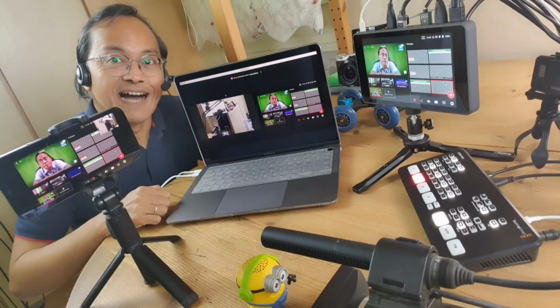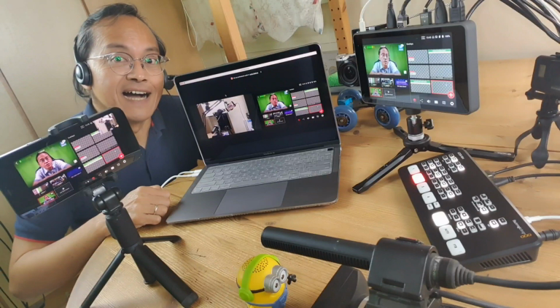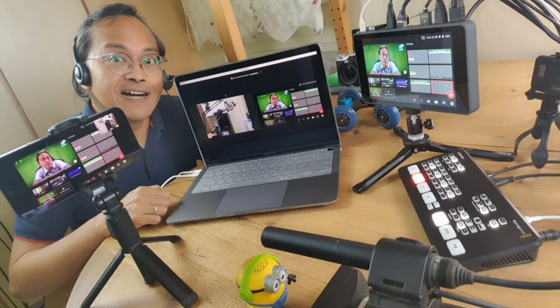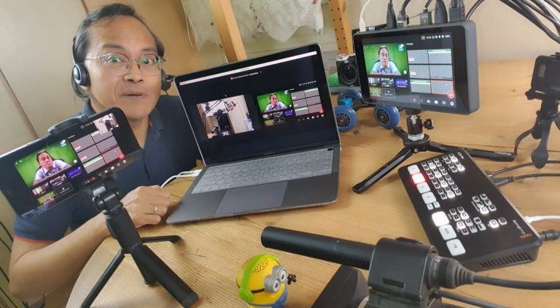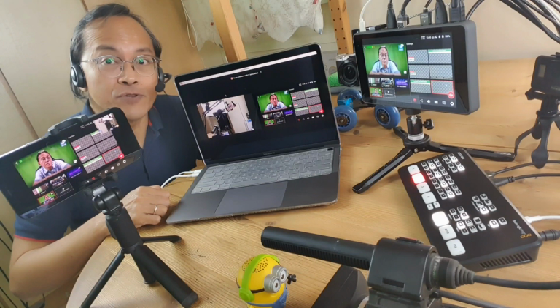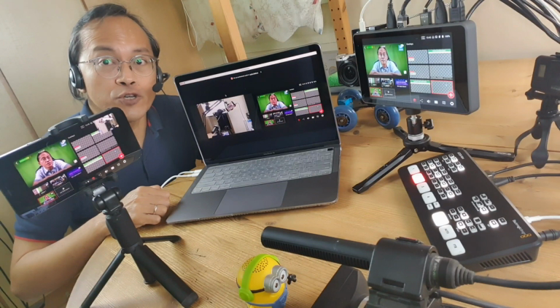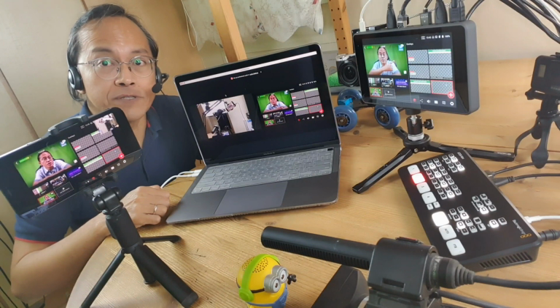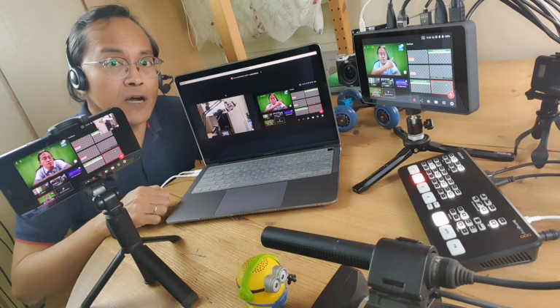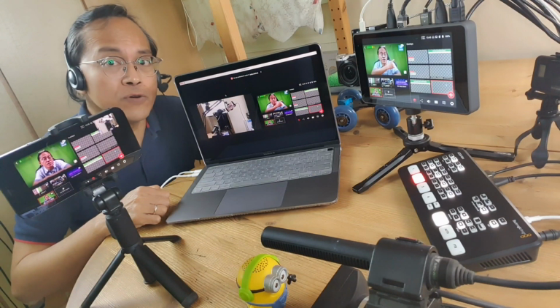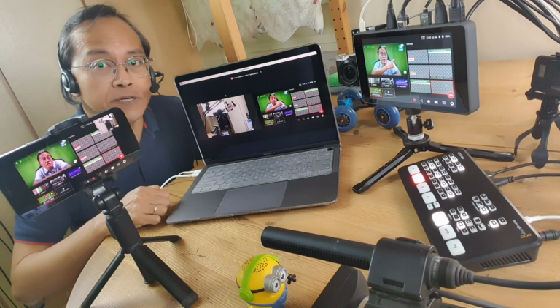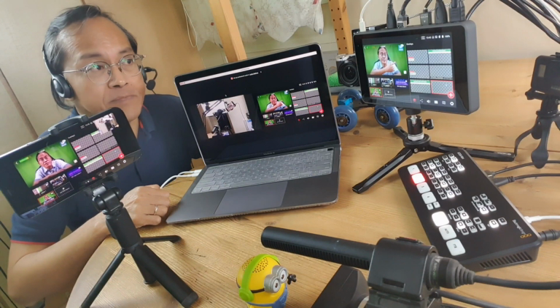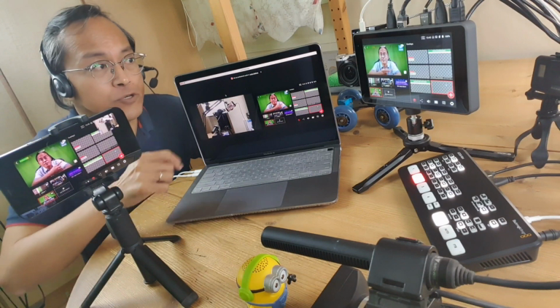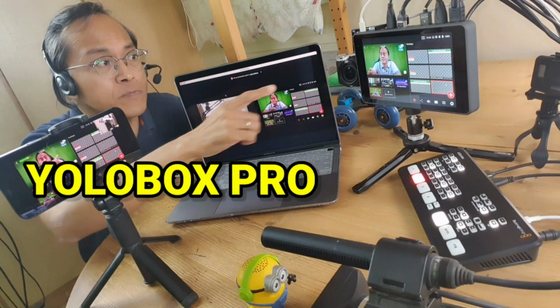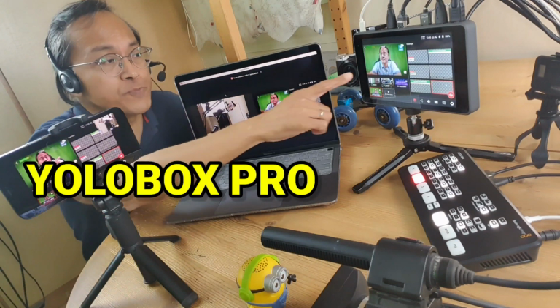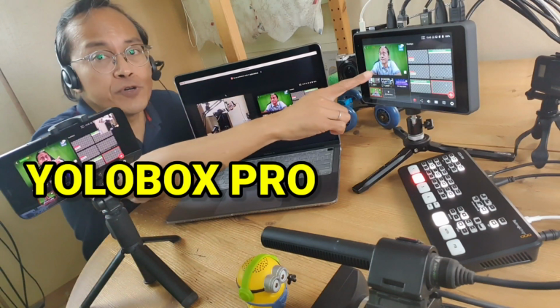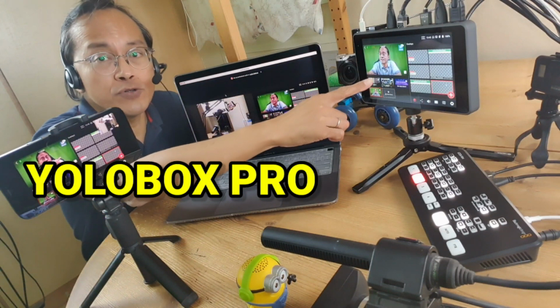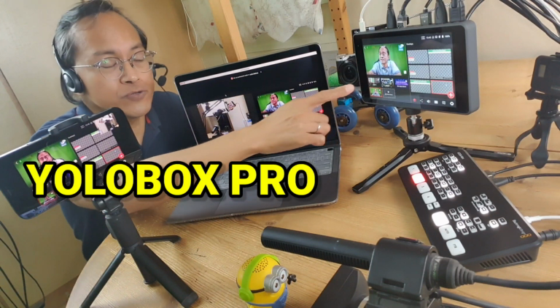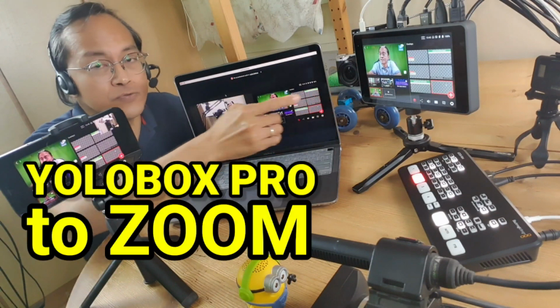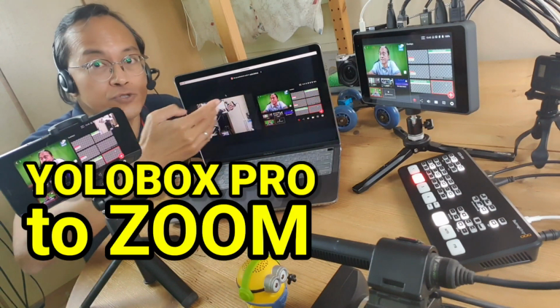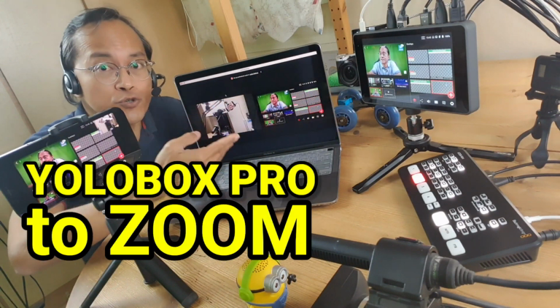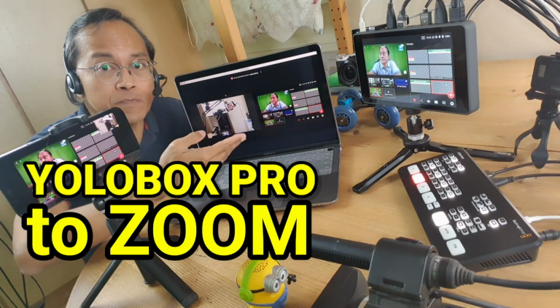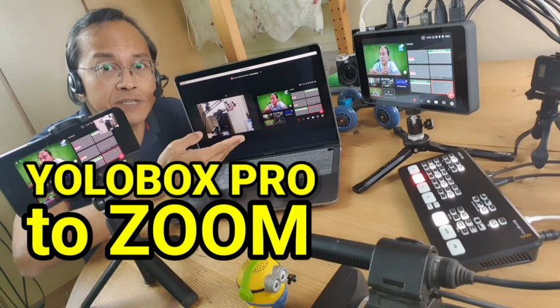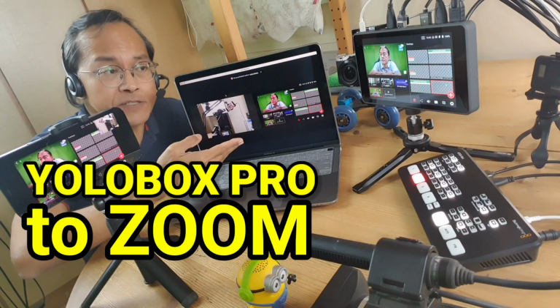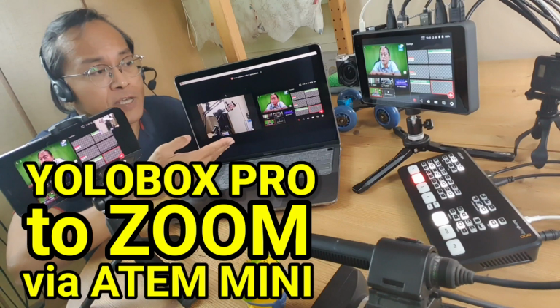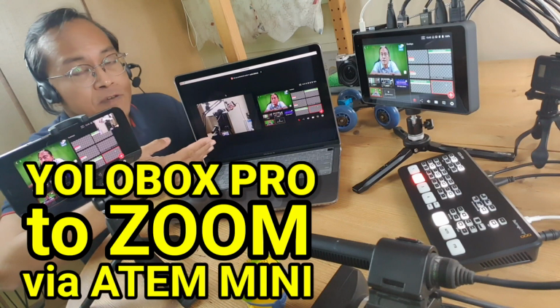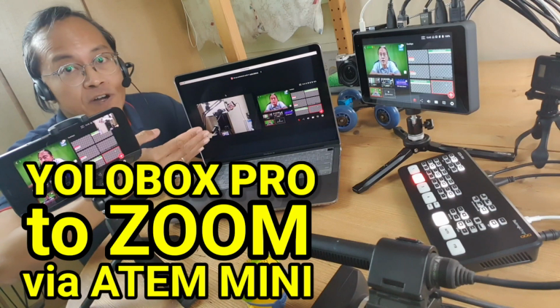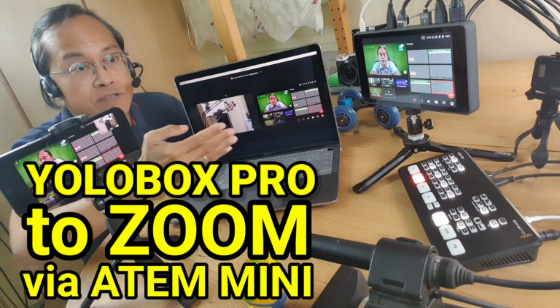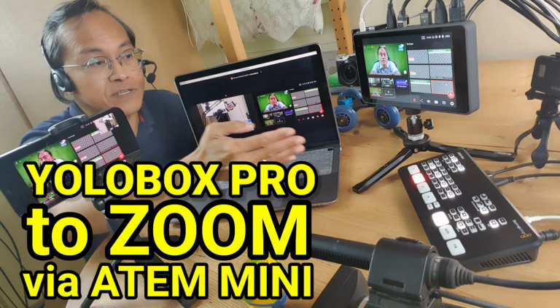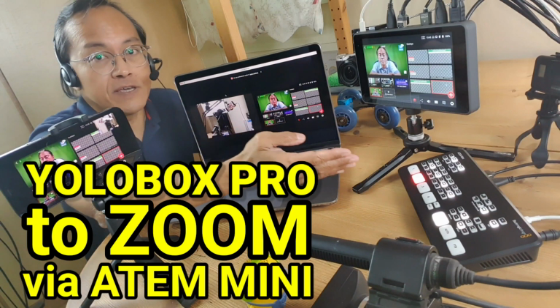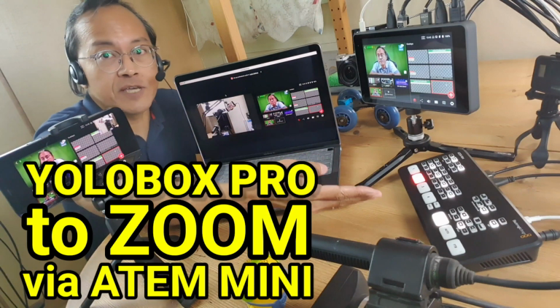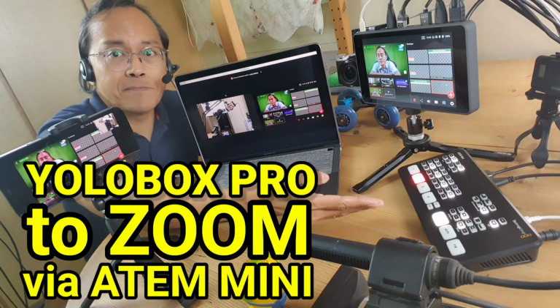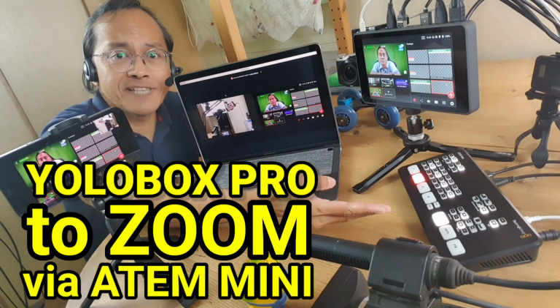I'm about to document how I connect my YoloBox Pro to Zoom Meetings via the ATEM Mini.